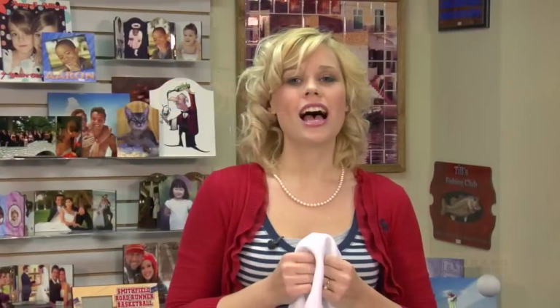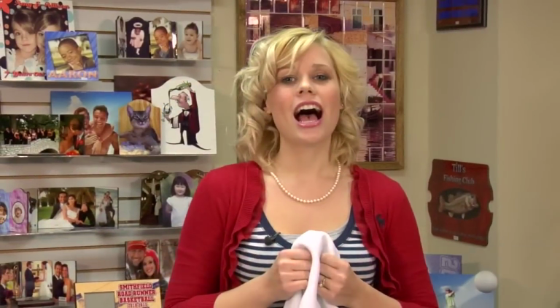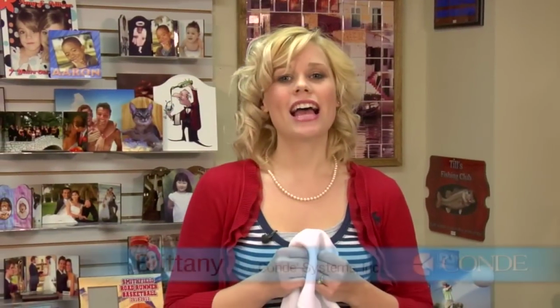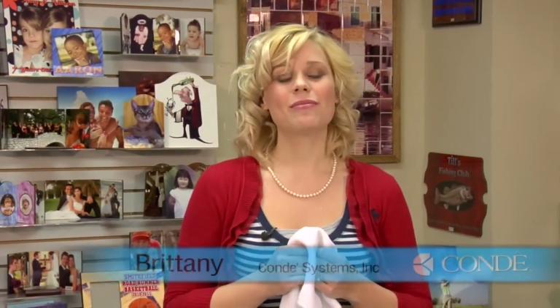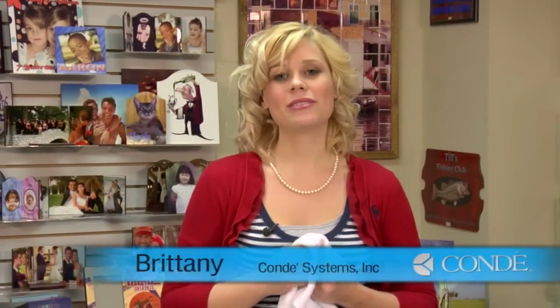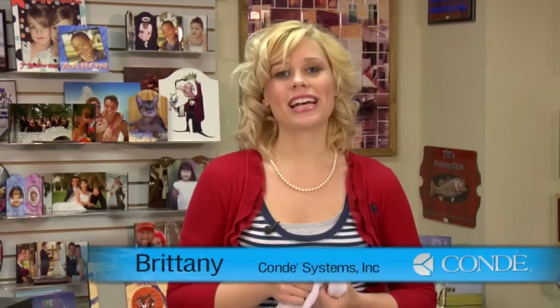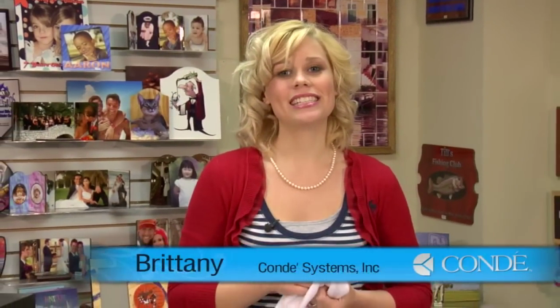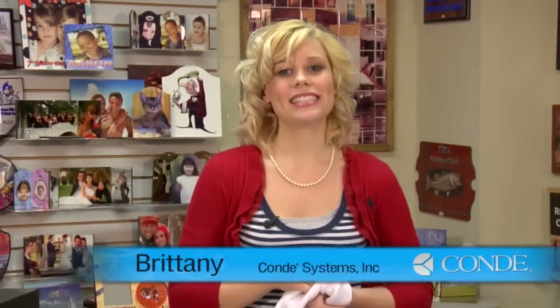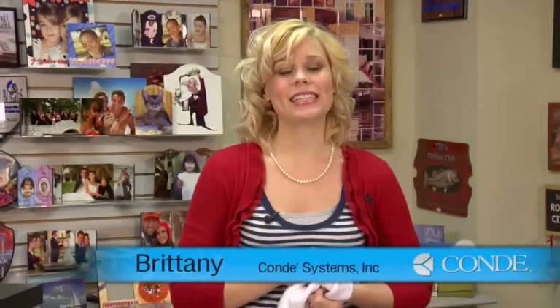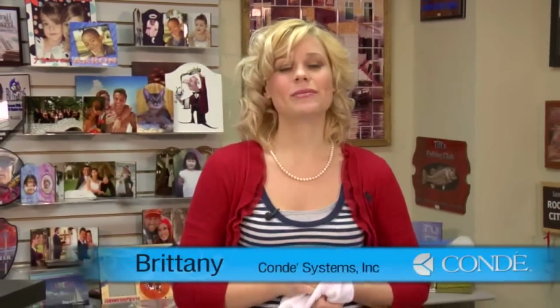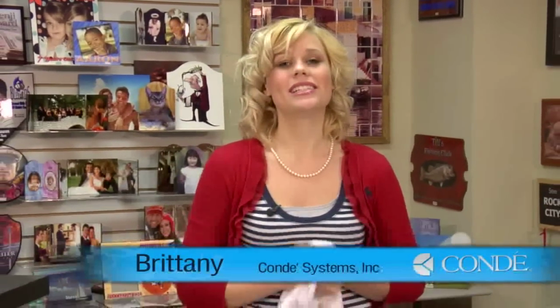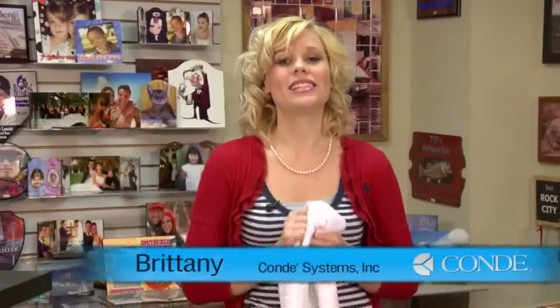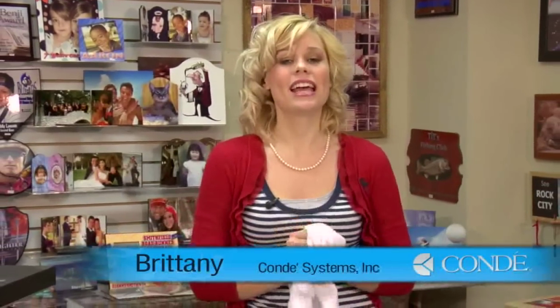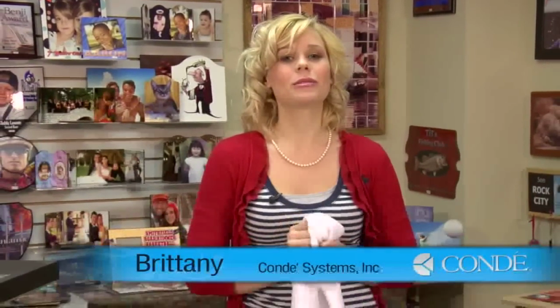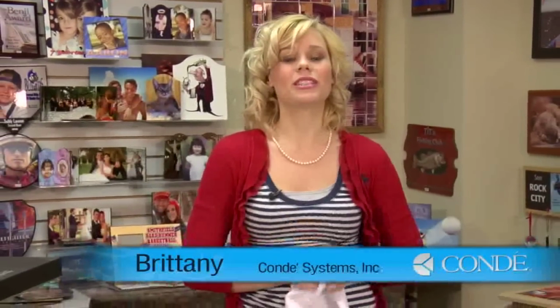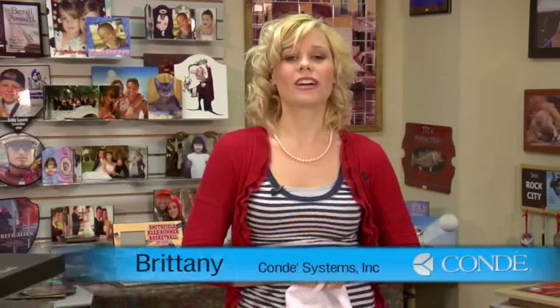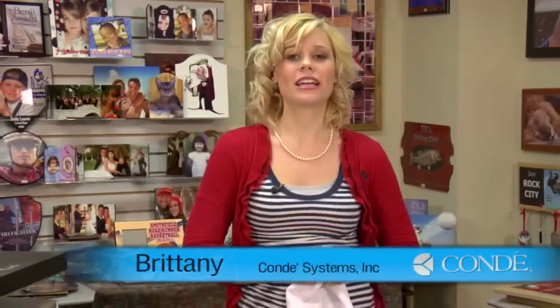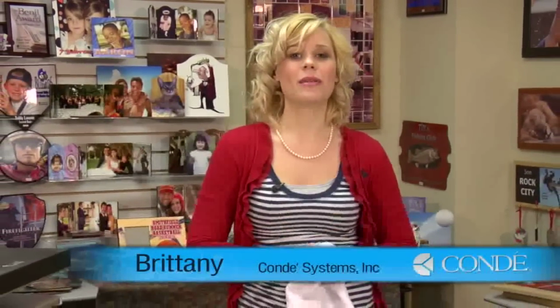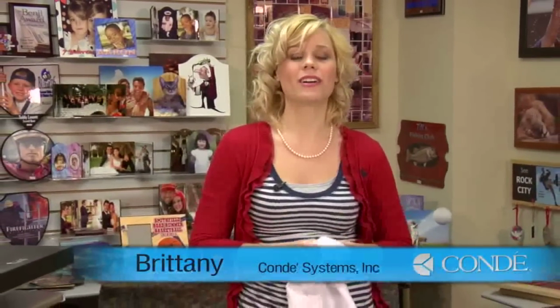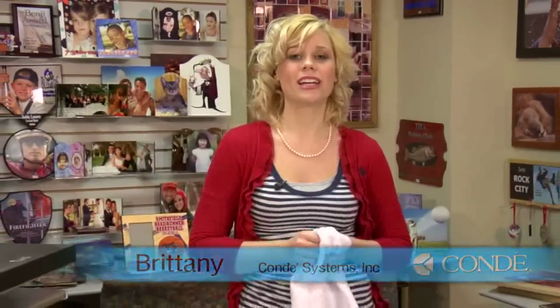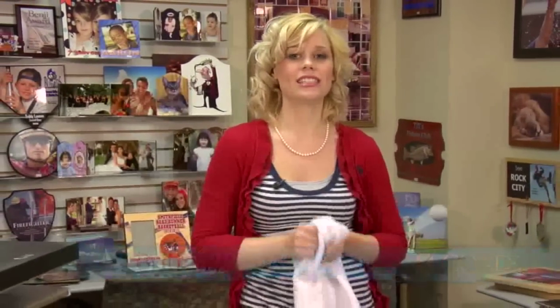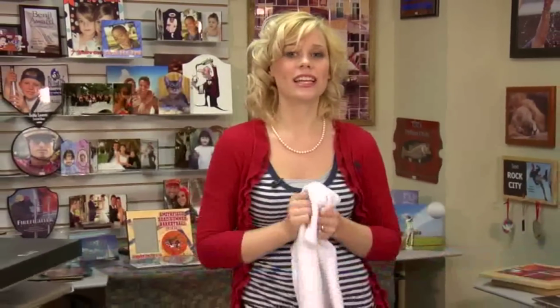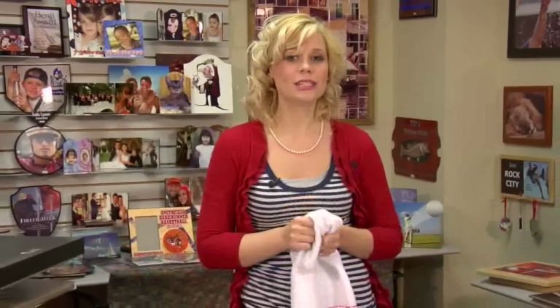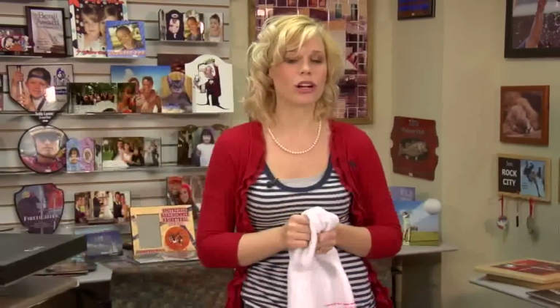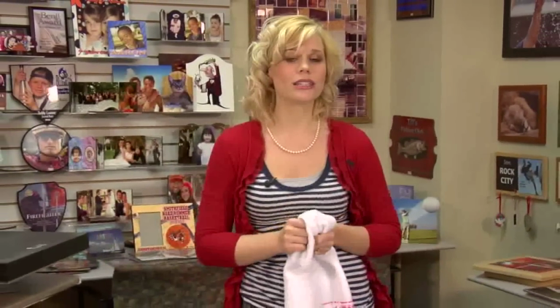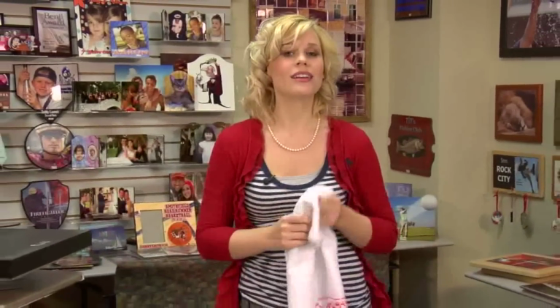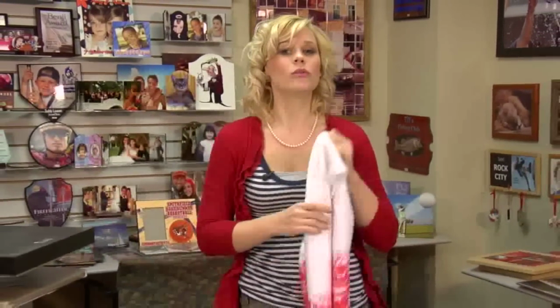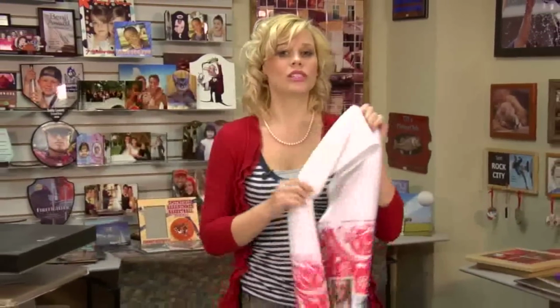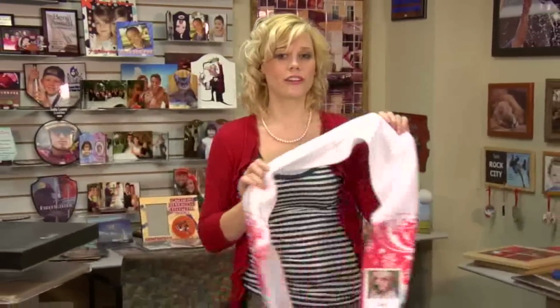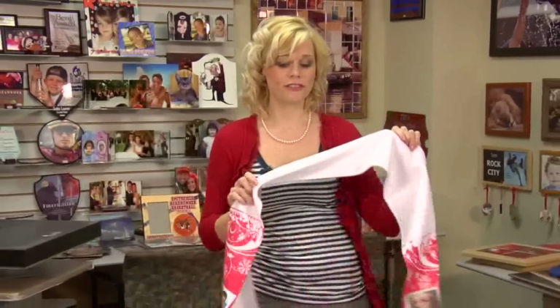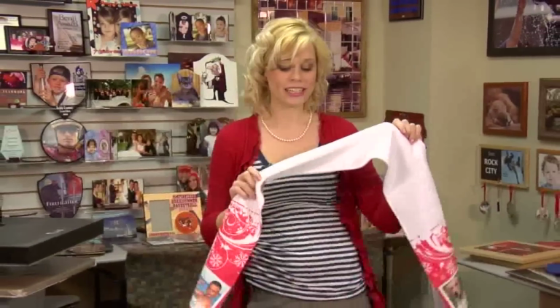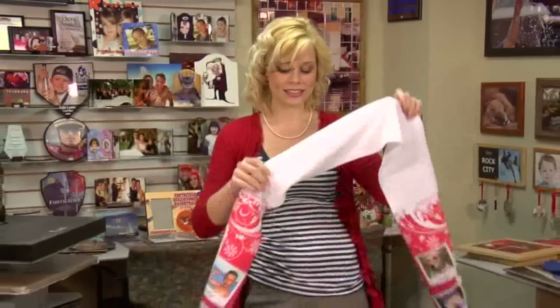Hi, I'm Brittany with Condi Systems, and today I'm going to be talking about Condi's latest product, which is our fleece.